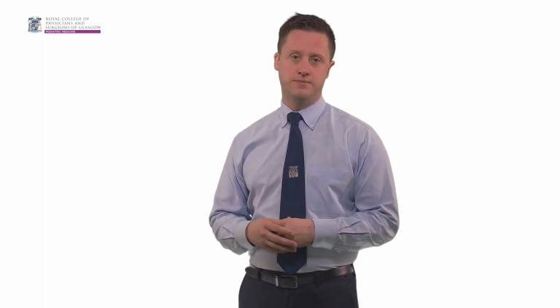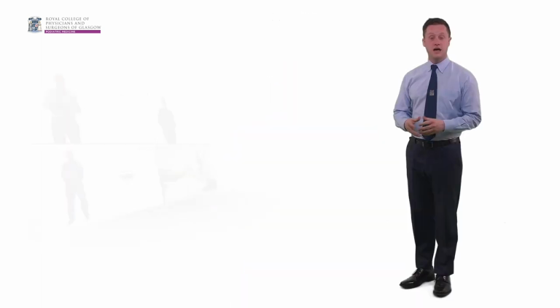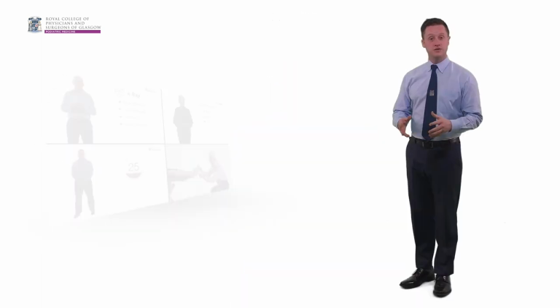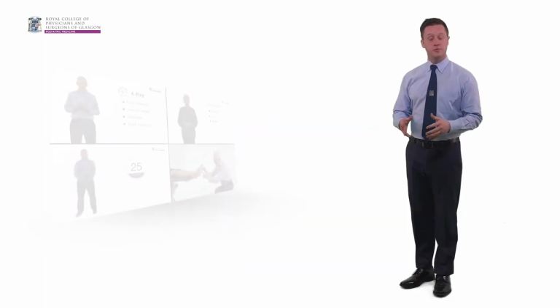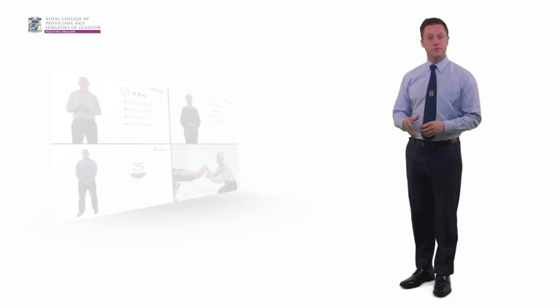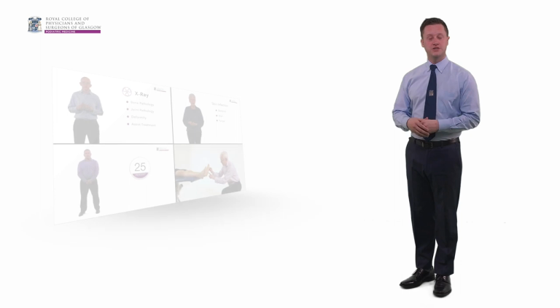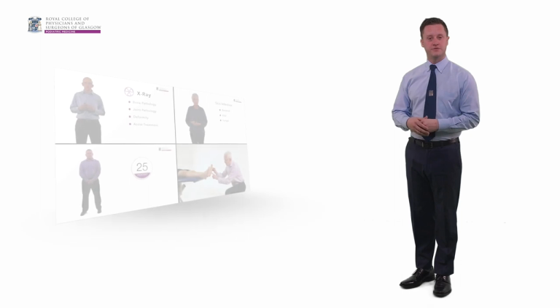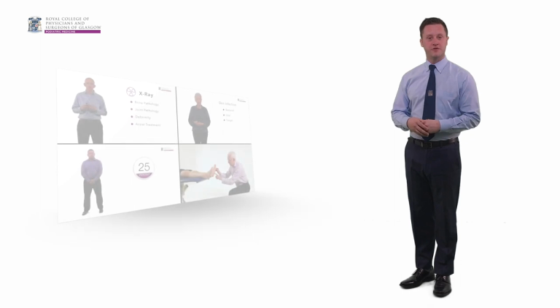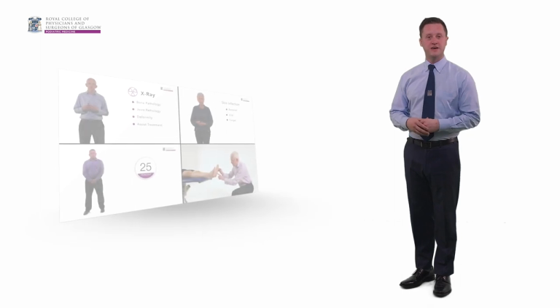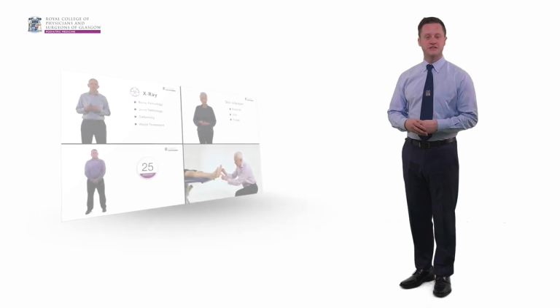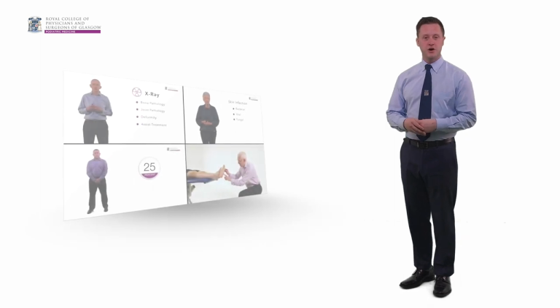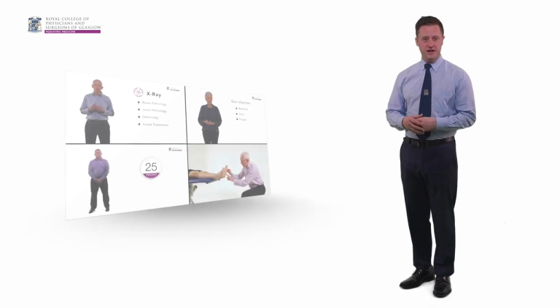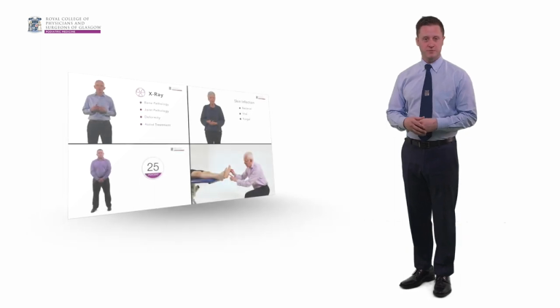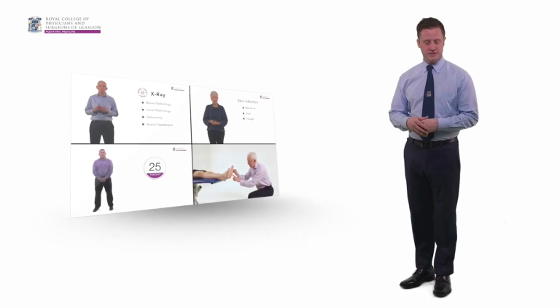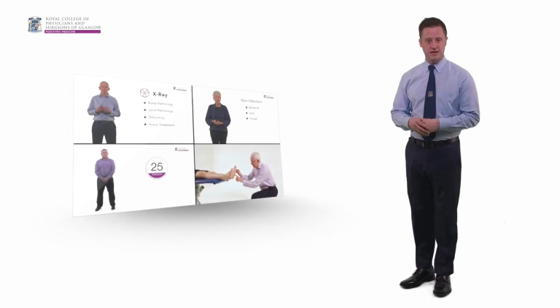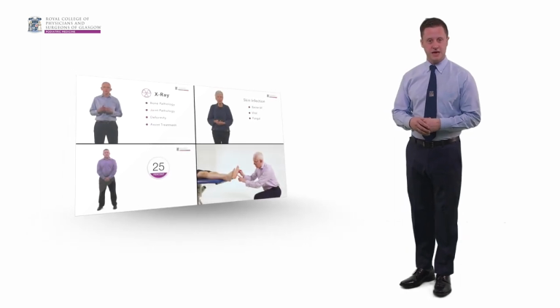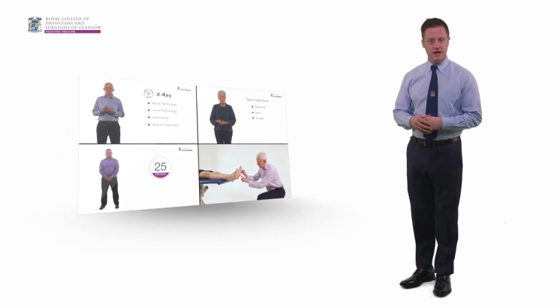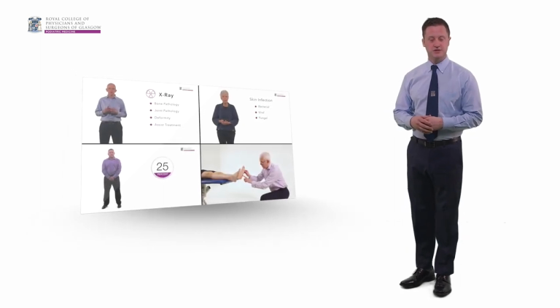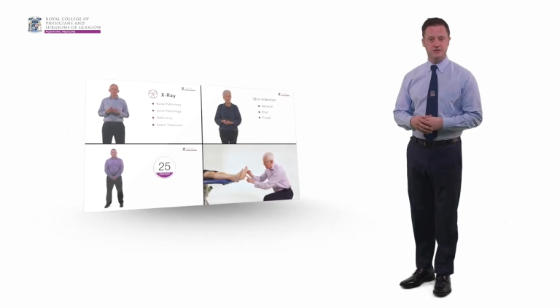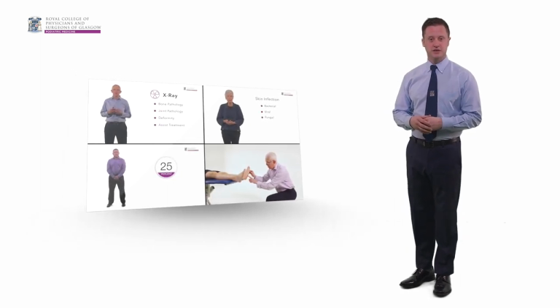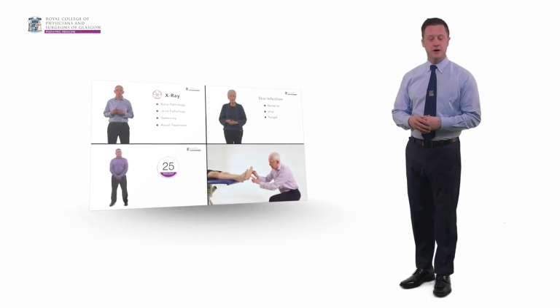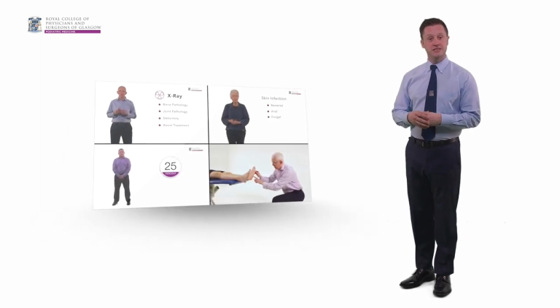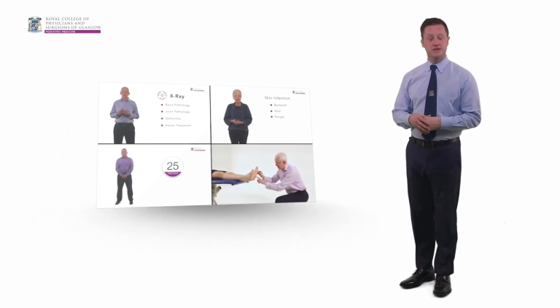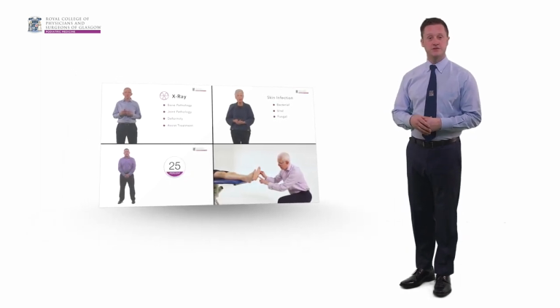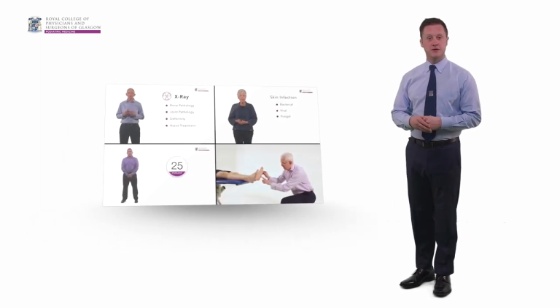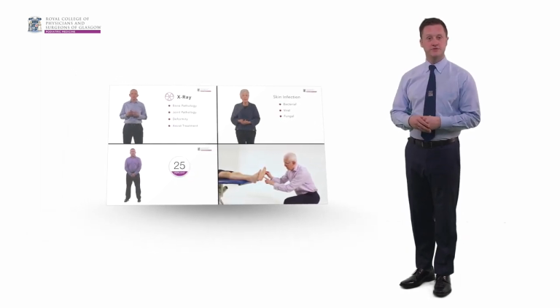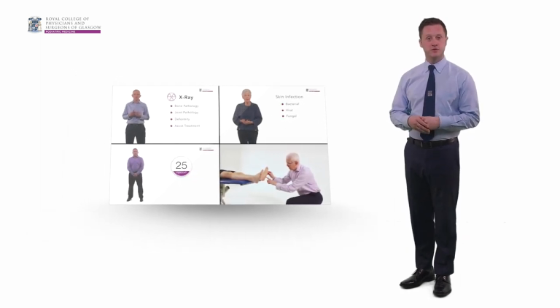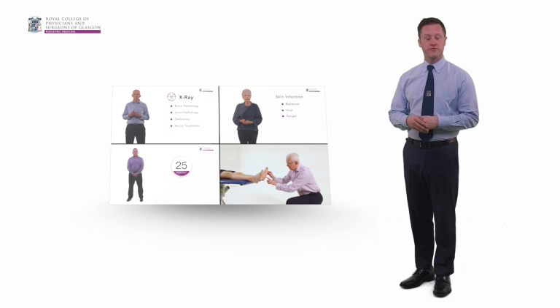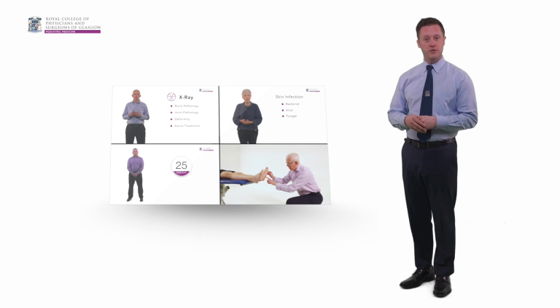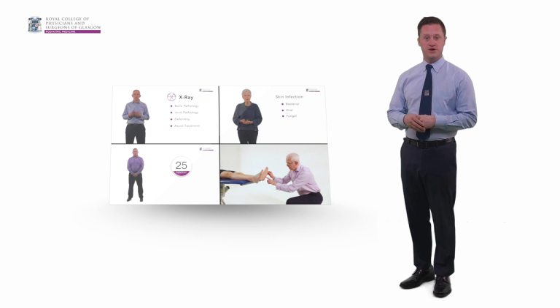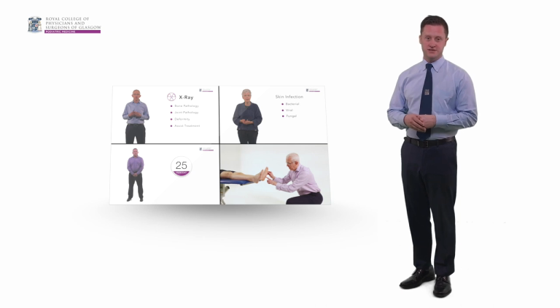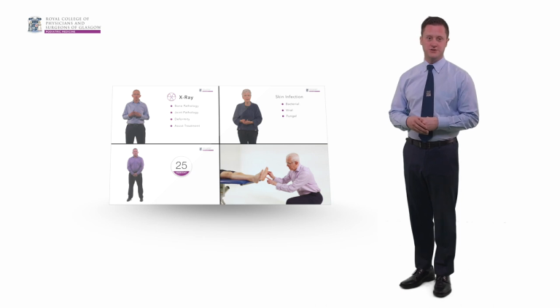As part of your preparation for the Faculty of Podiatric Medicine examinations, please now take the time to view the following presentations.